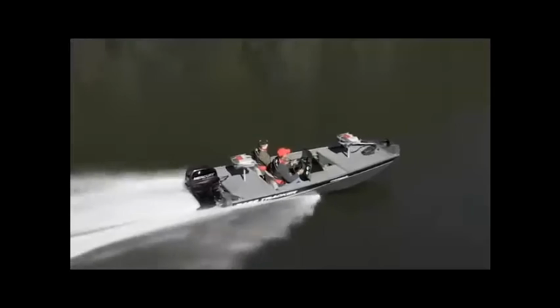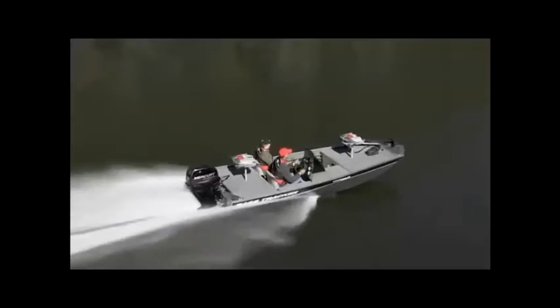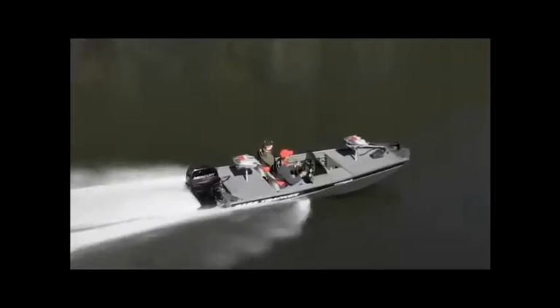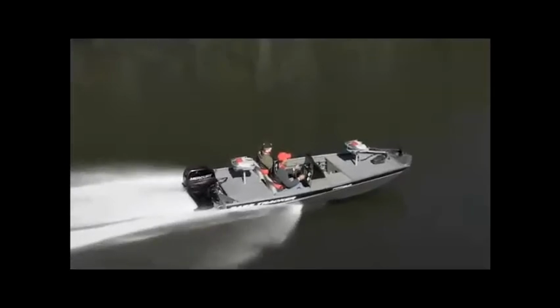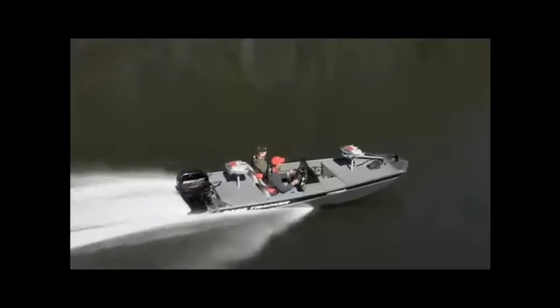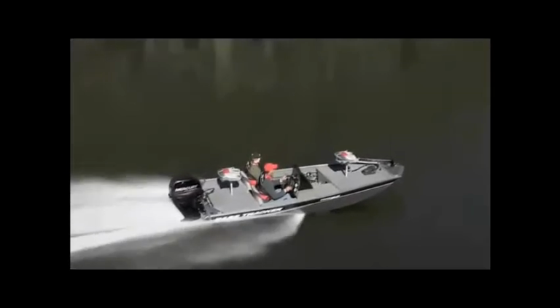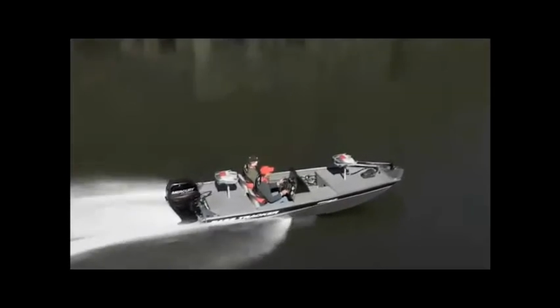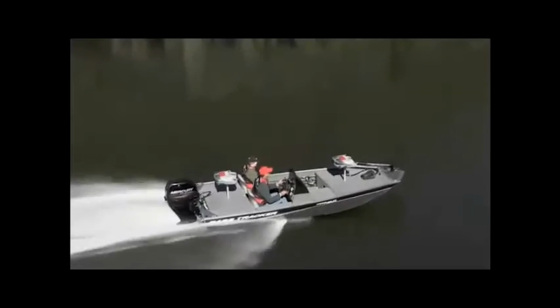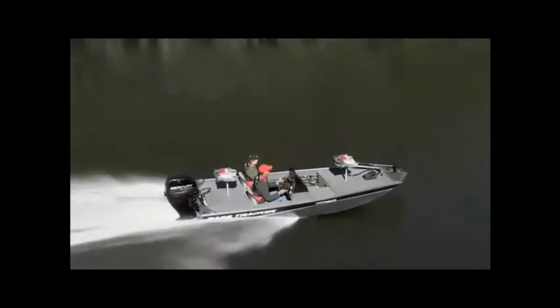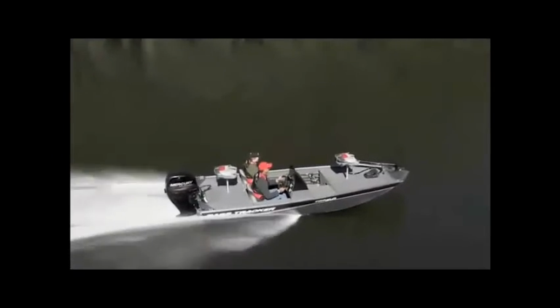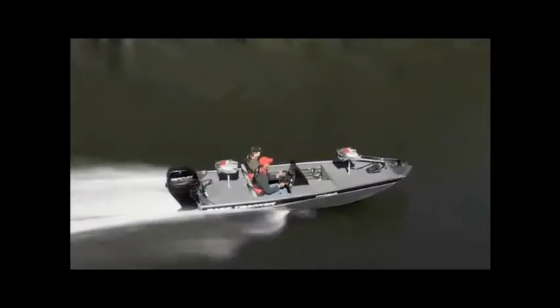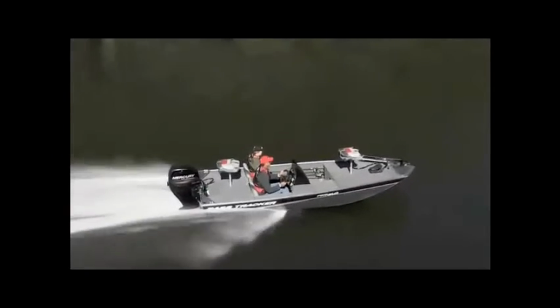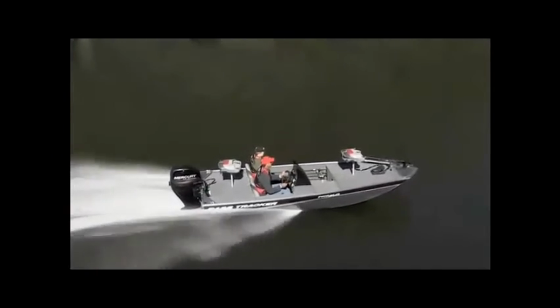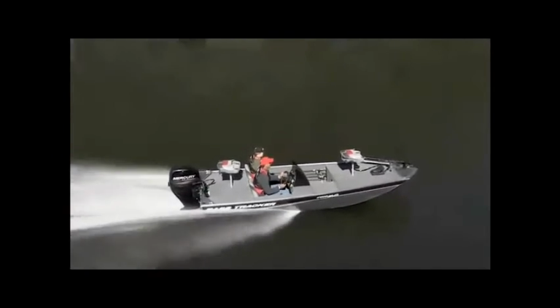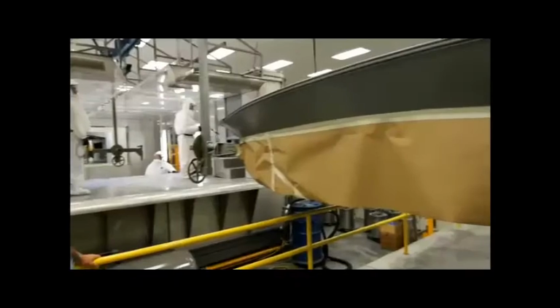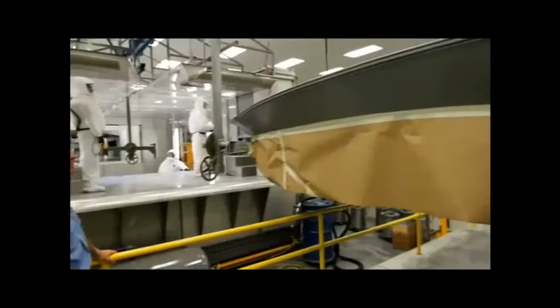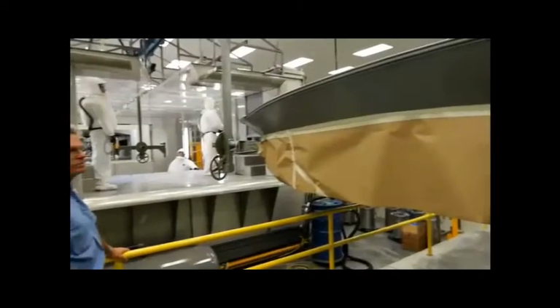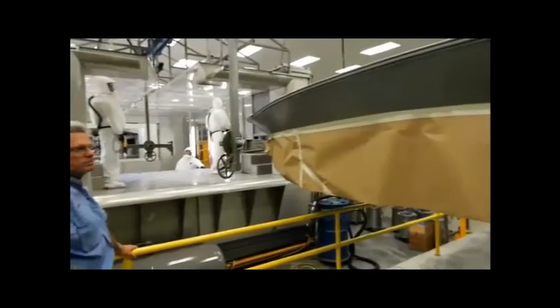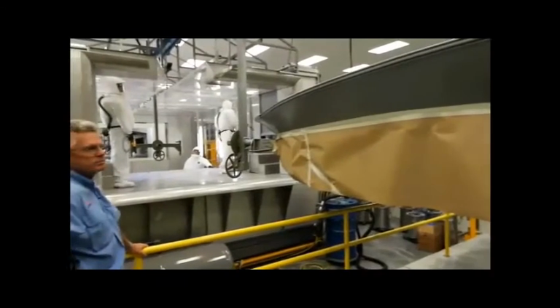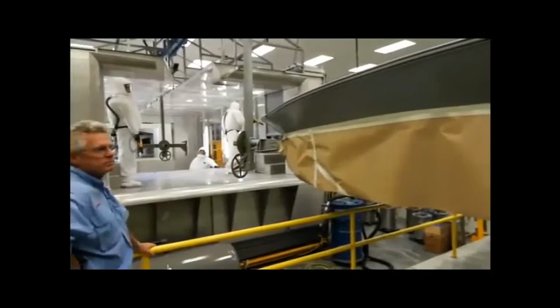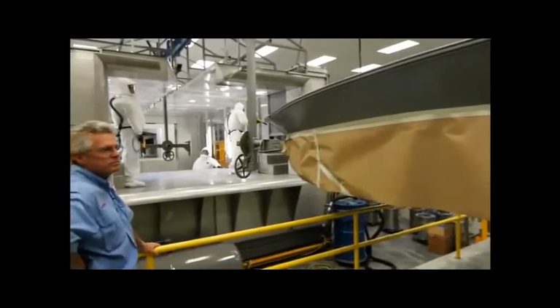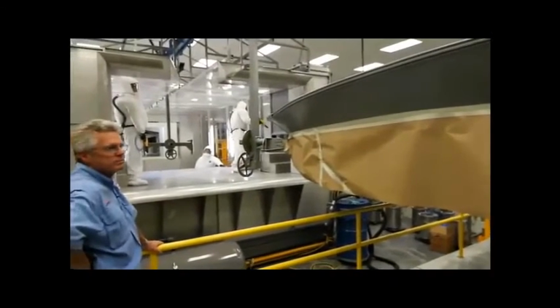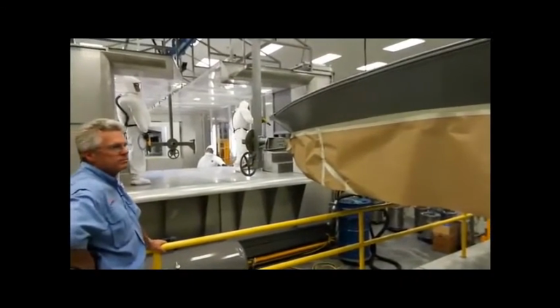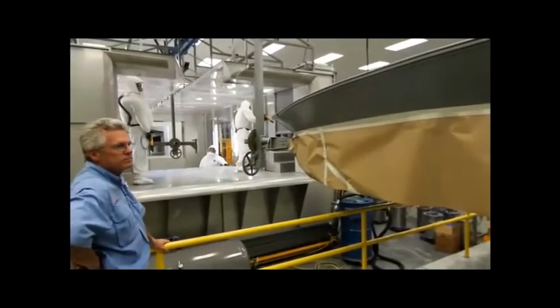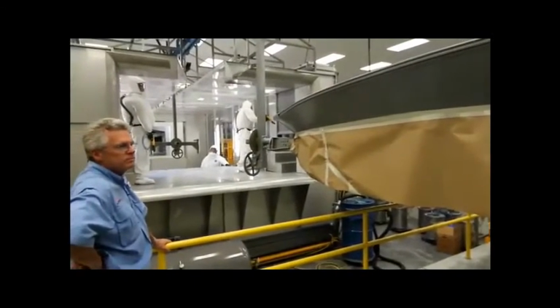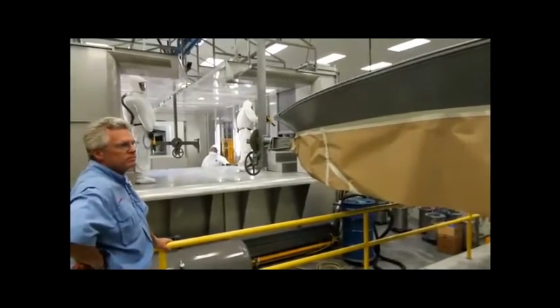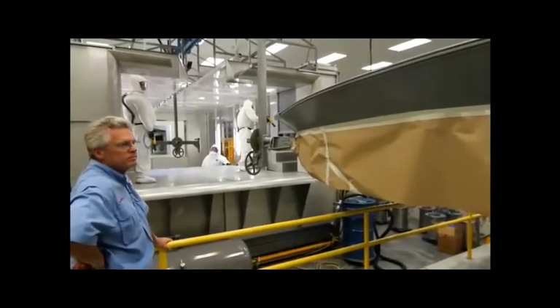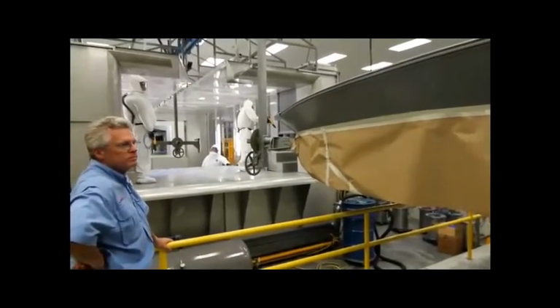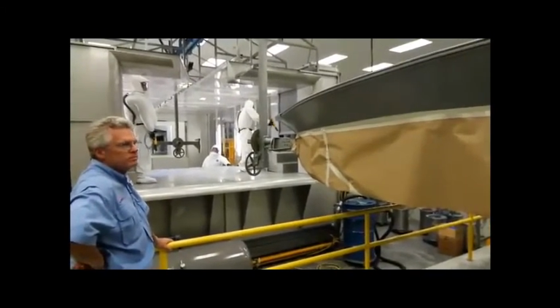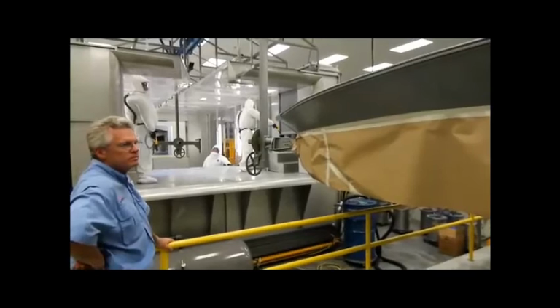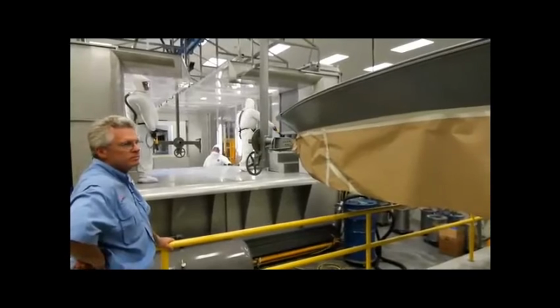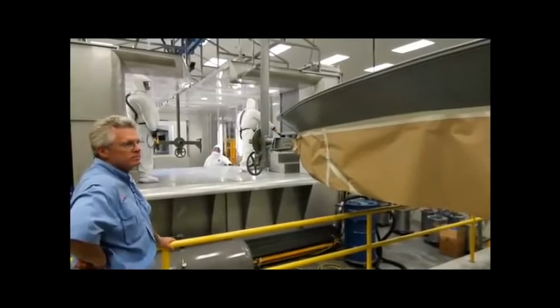So that's our look at painting the Tracker way. For BoatTest.com, I'm Captain Steve. We'll see you on the water.